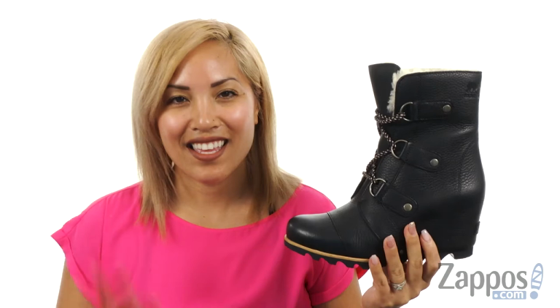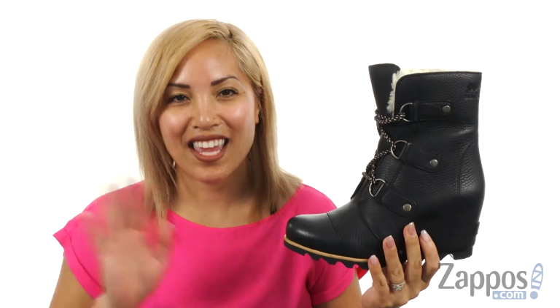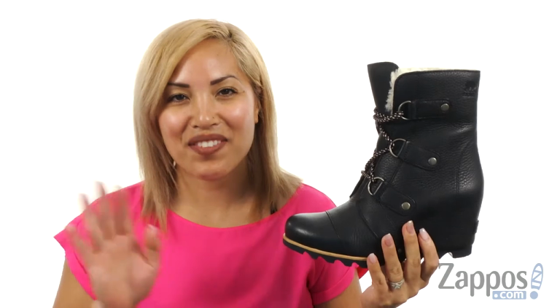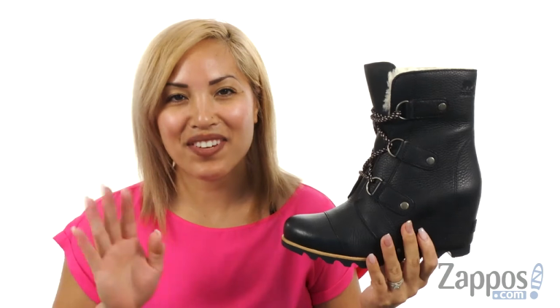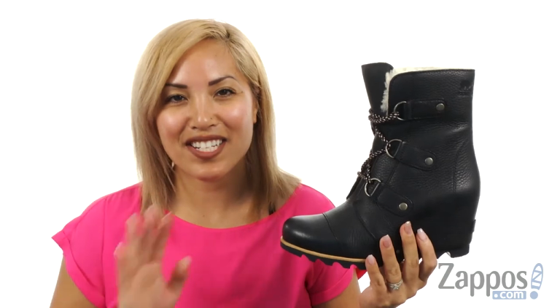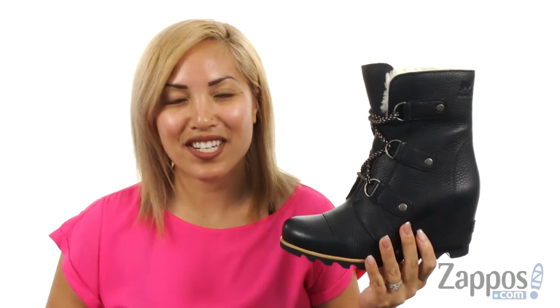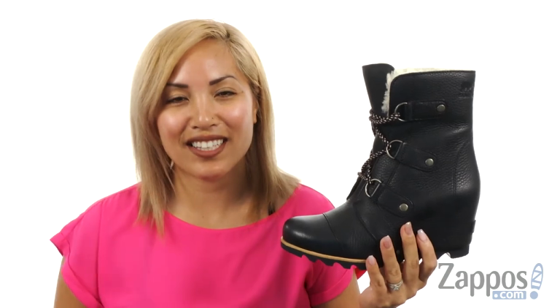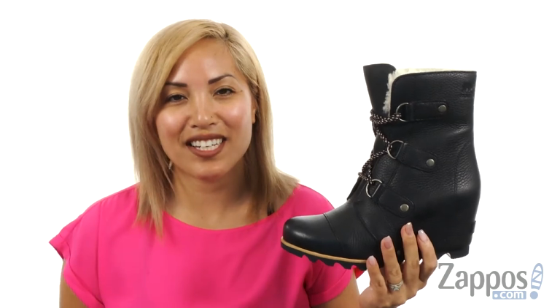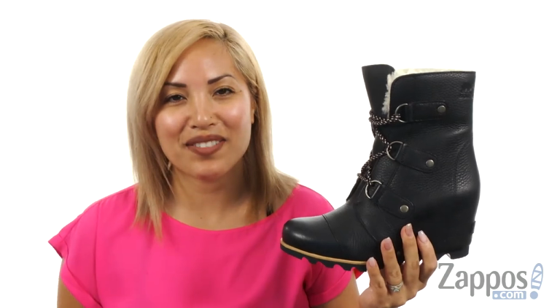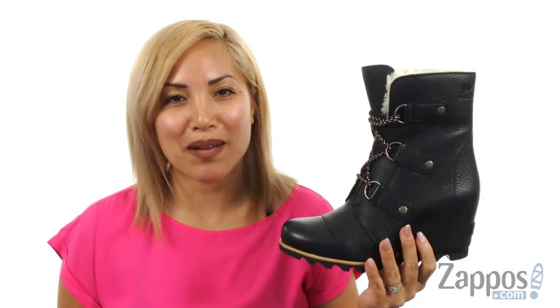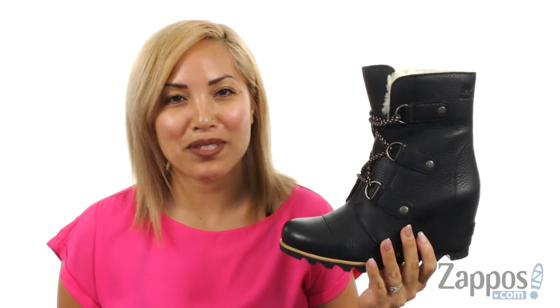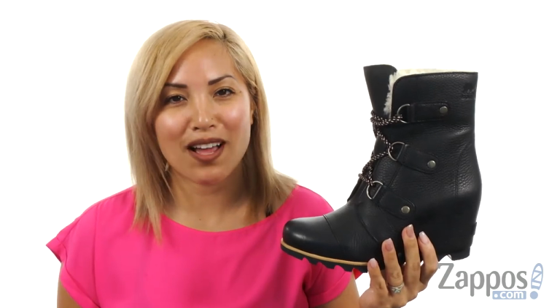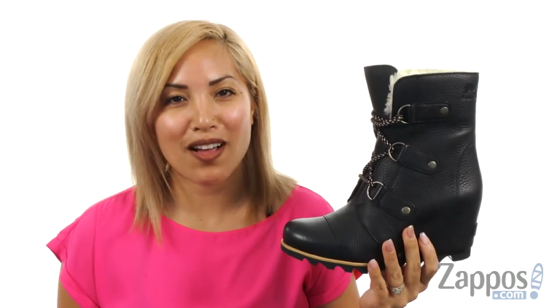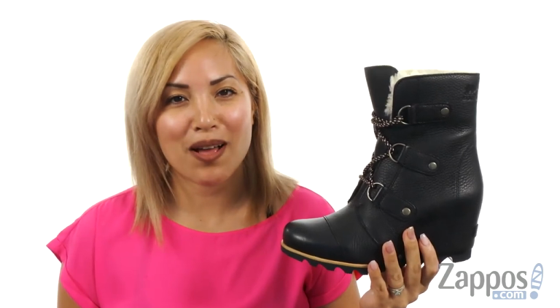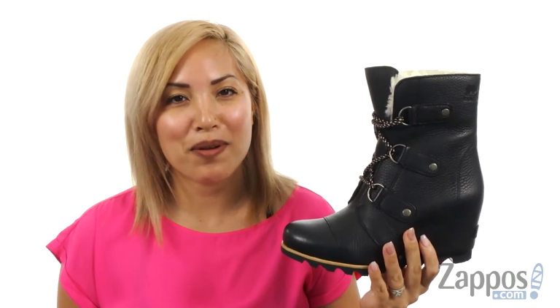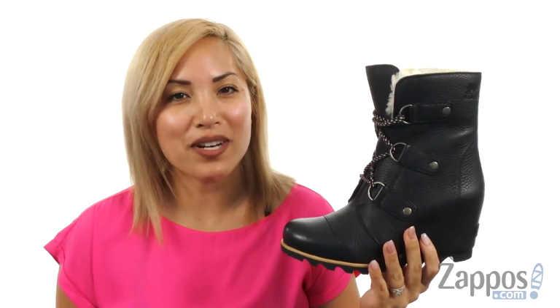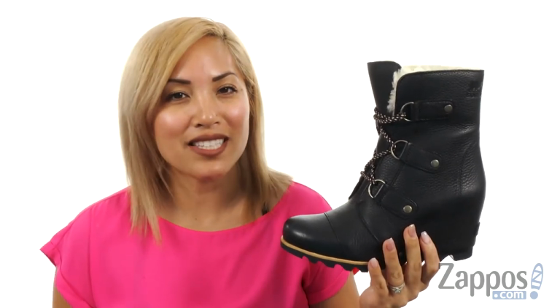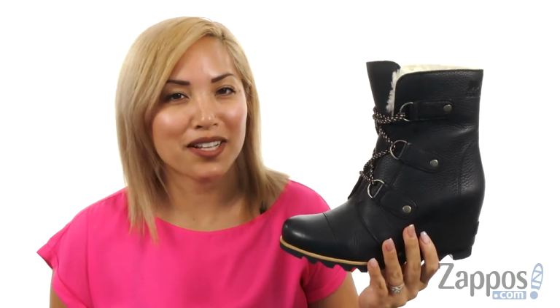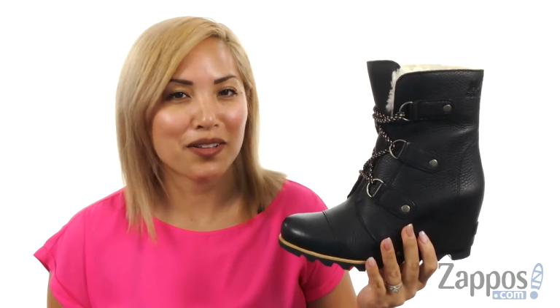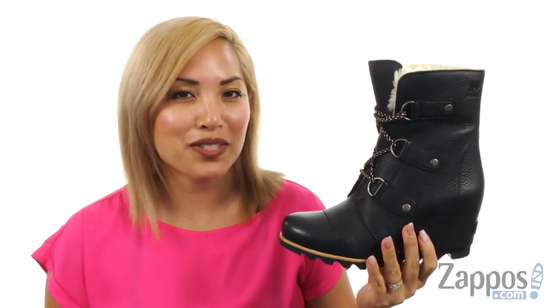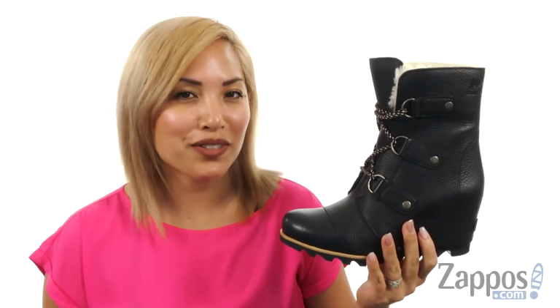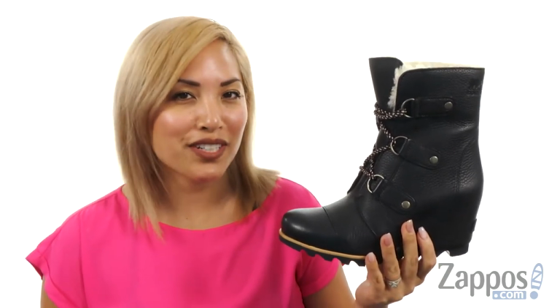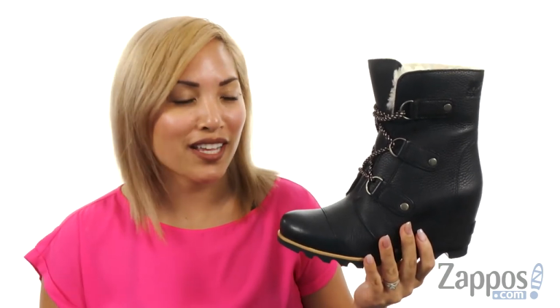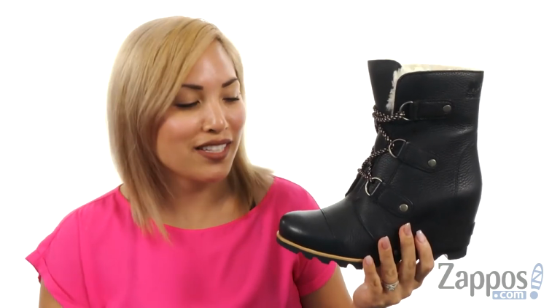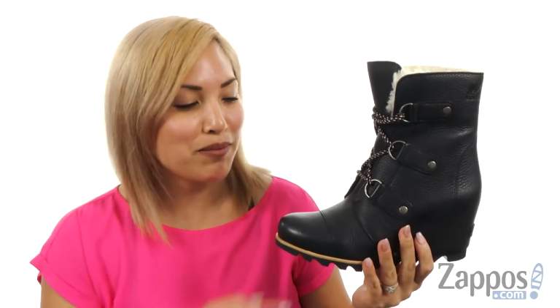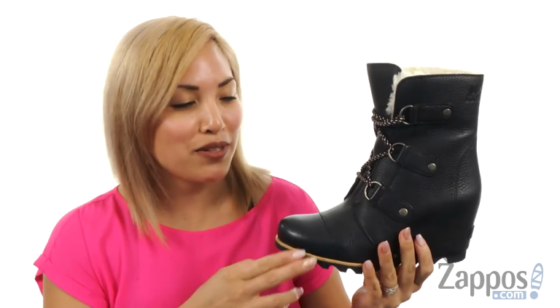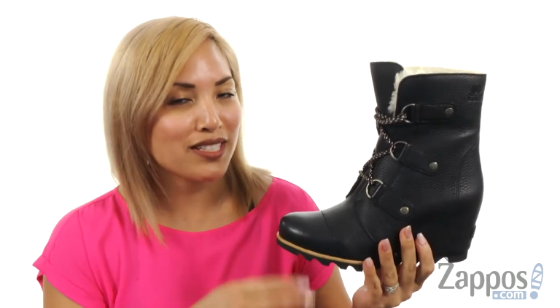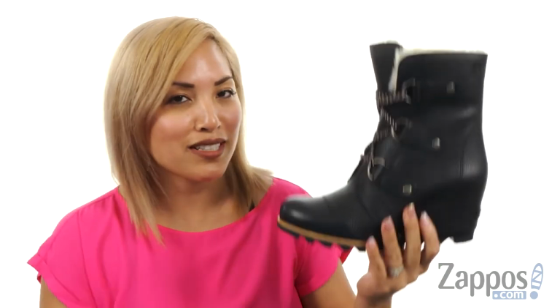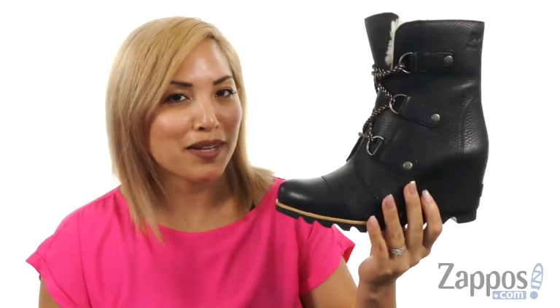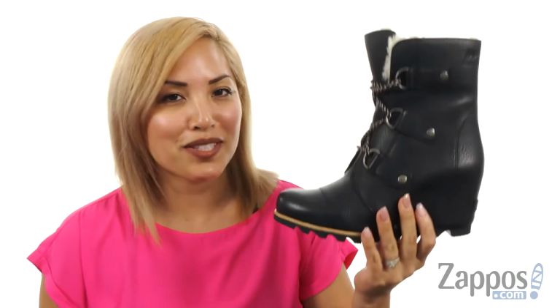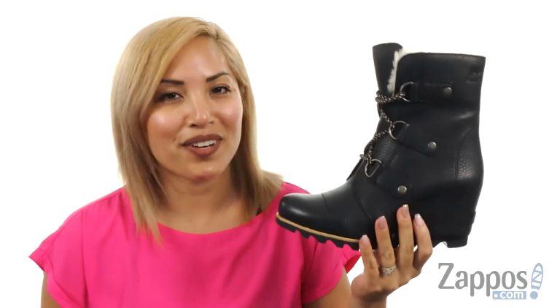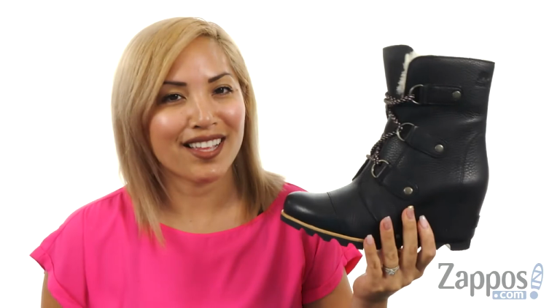Hey everyone, it's Gina Lynn here with Zappos.com and we're going to take a closer look at these beauties. It's by Sorrel.